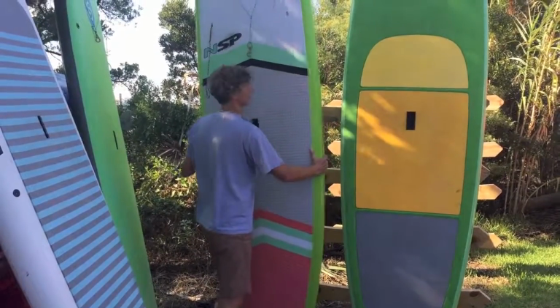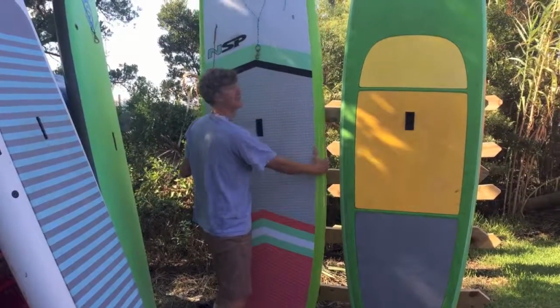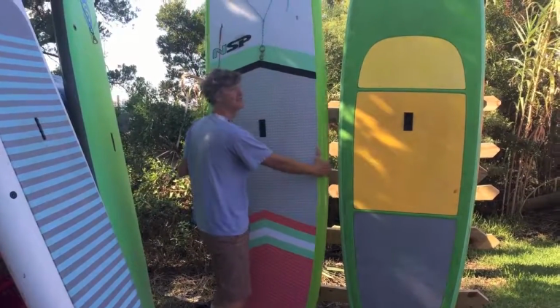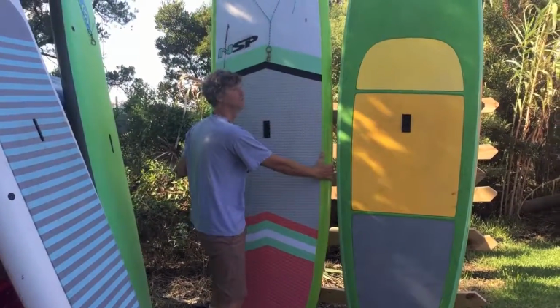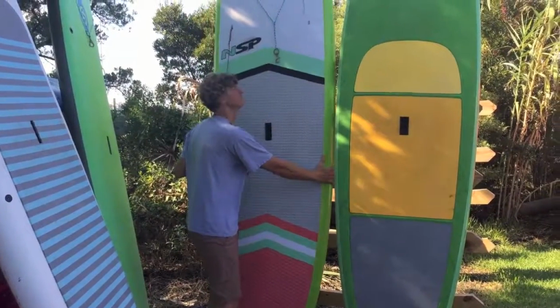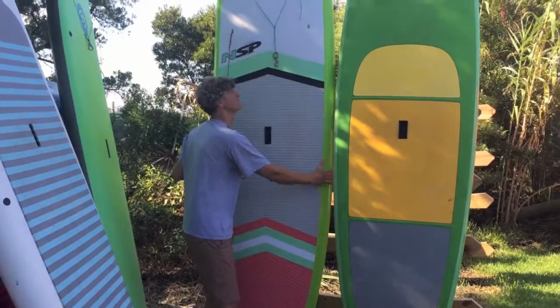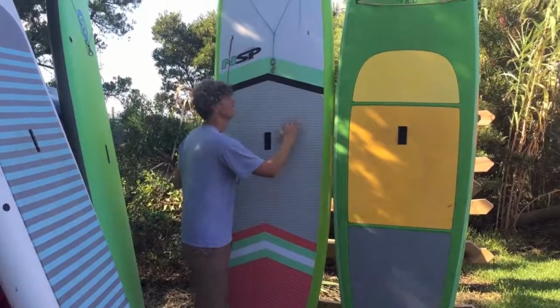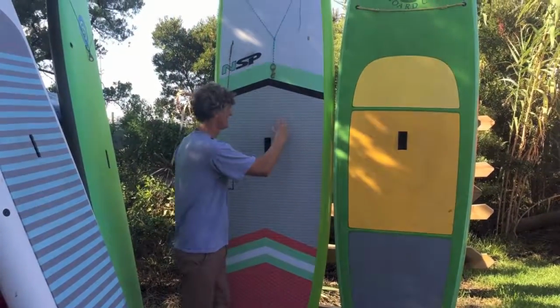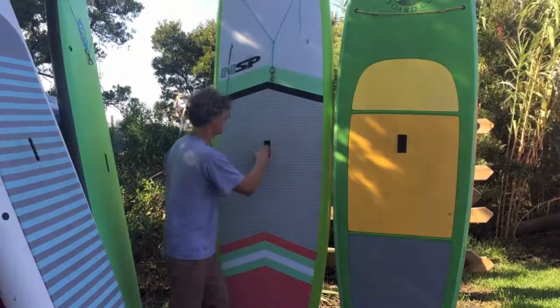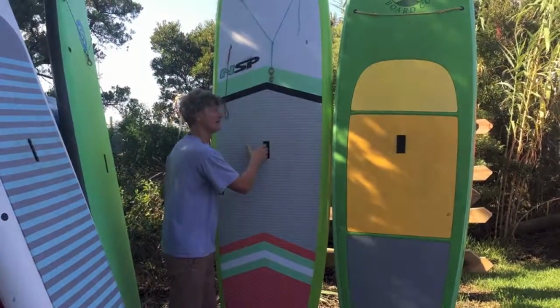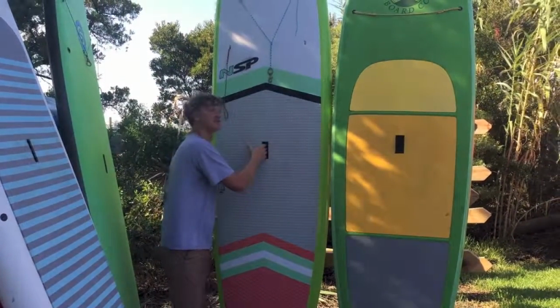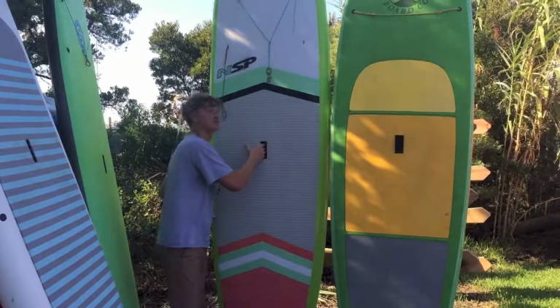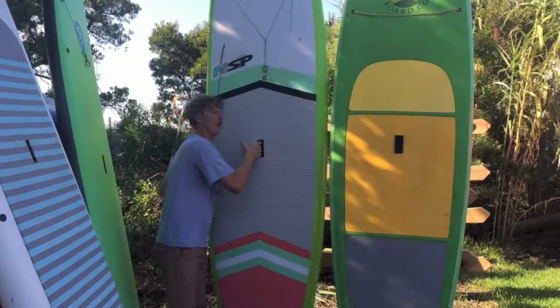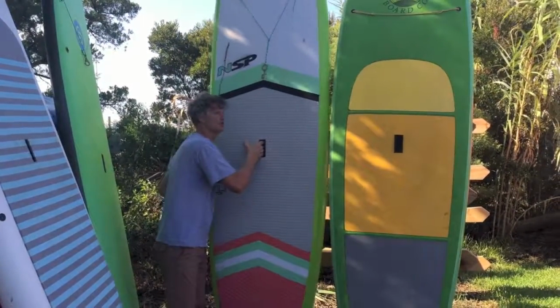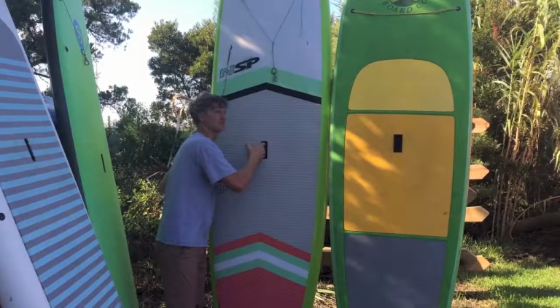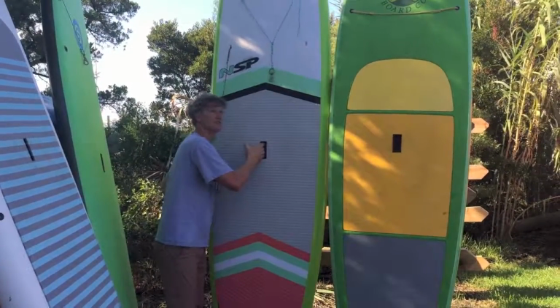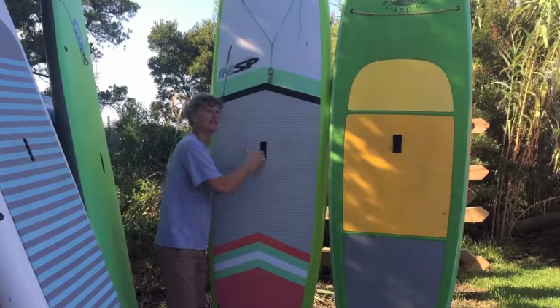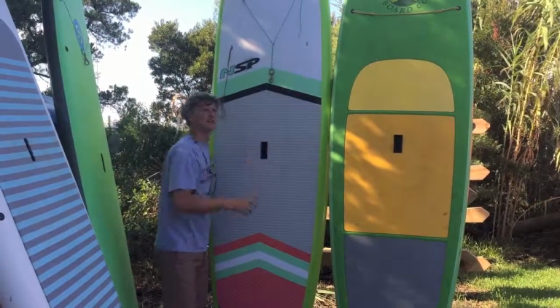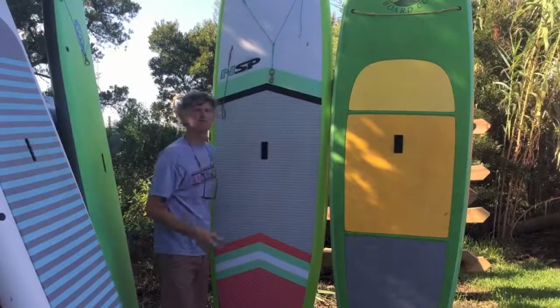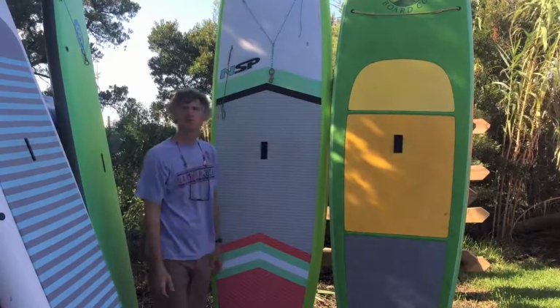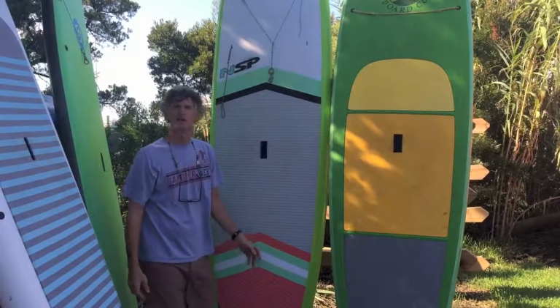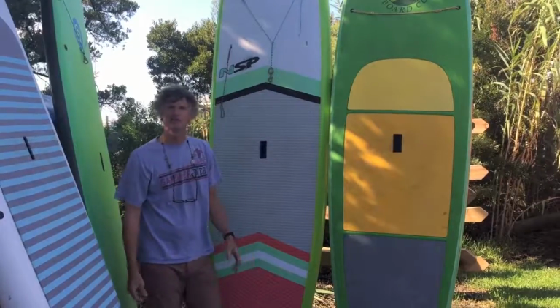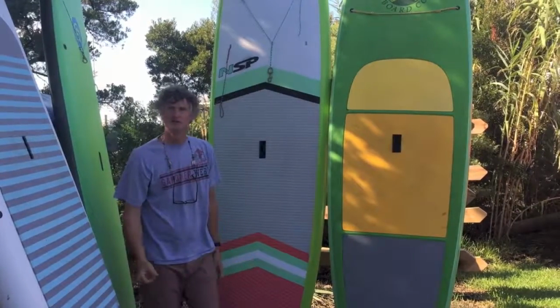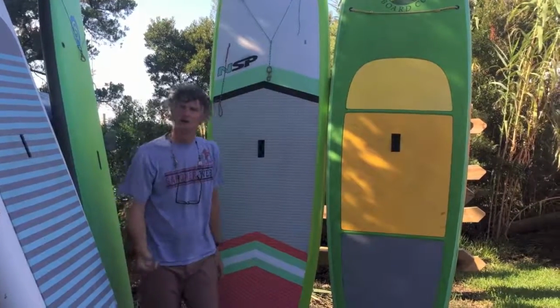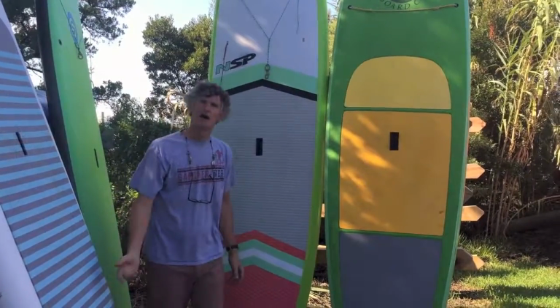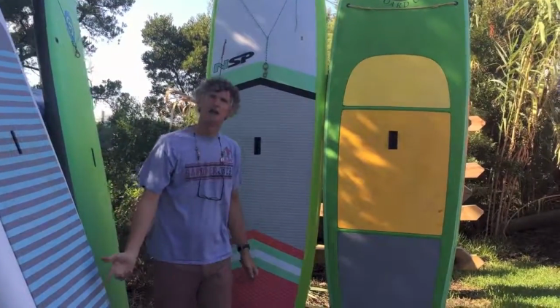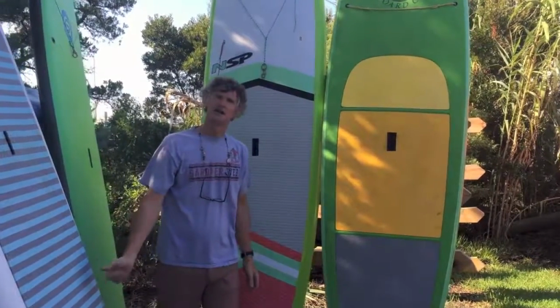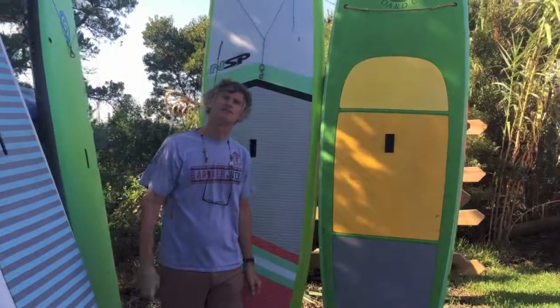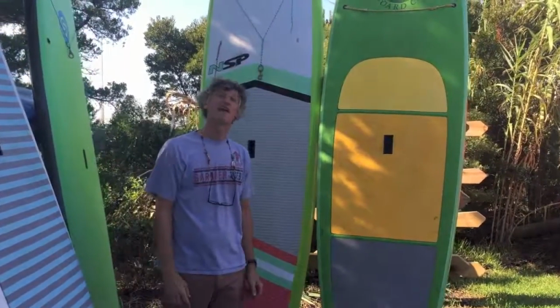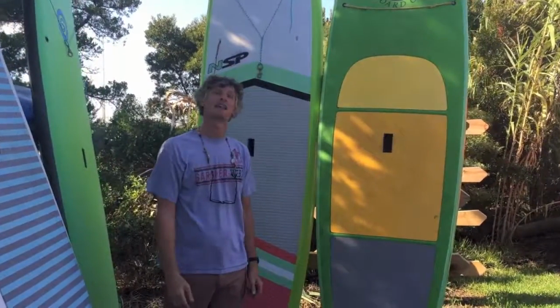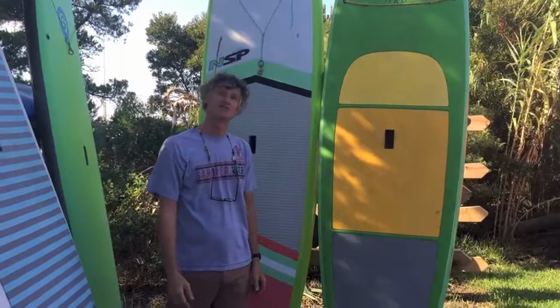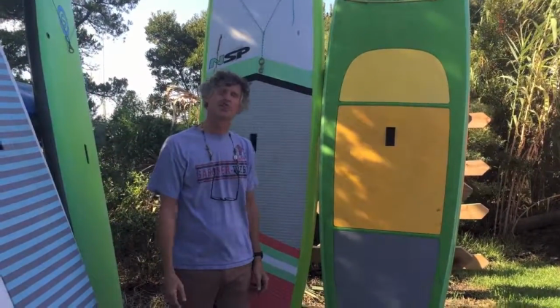We have these E-2 classics in 10-foot 2-inch, 11-foot, and 11-6 — a big wide range of sizes.